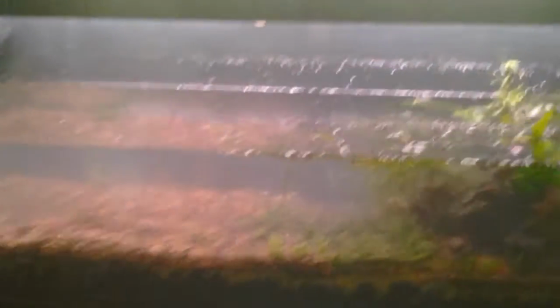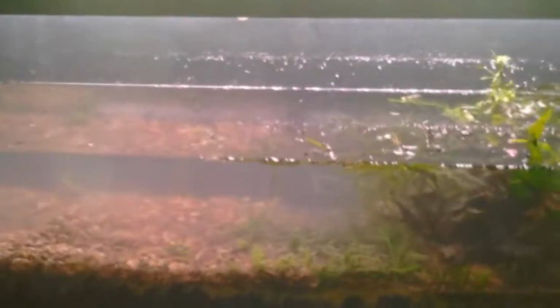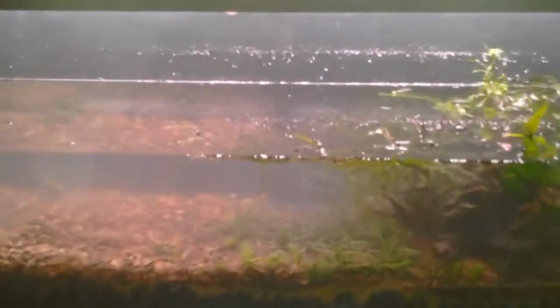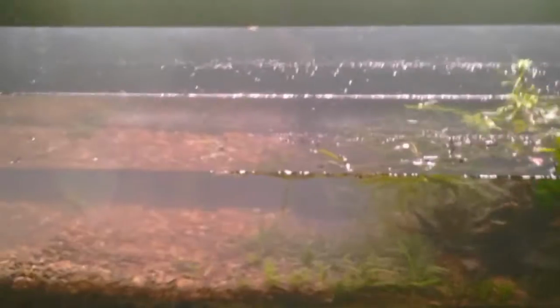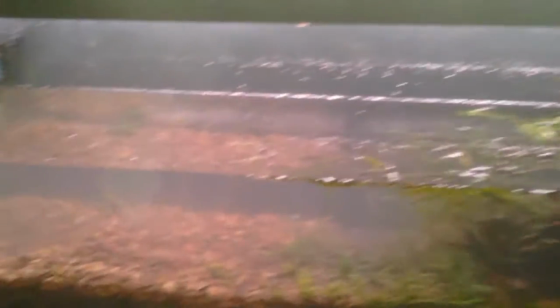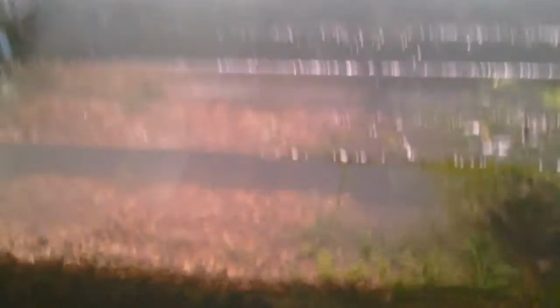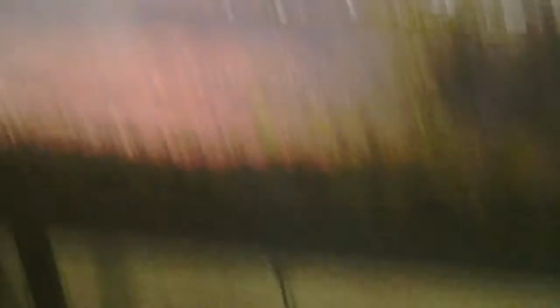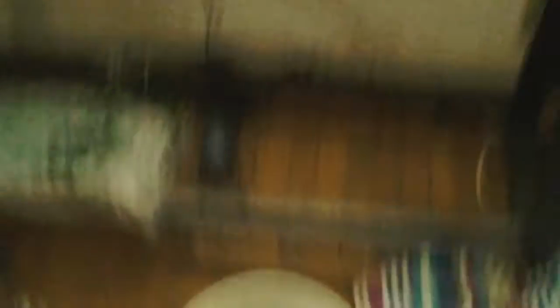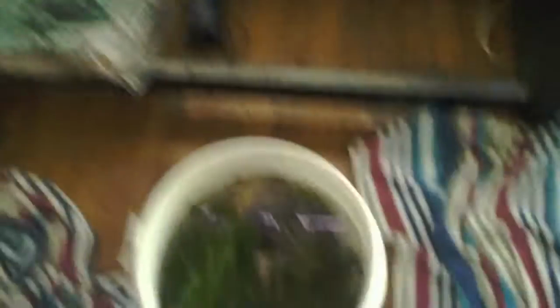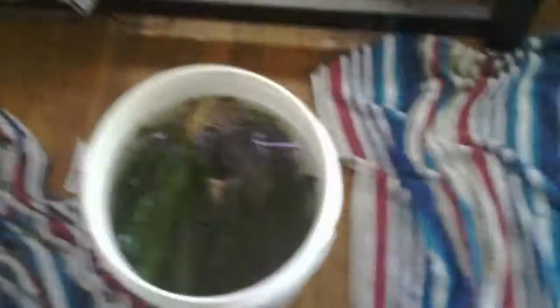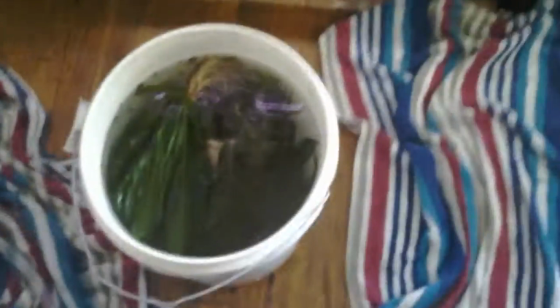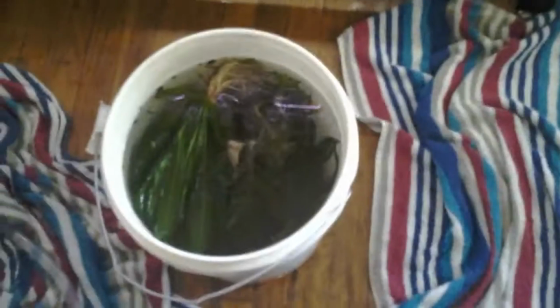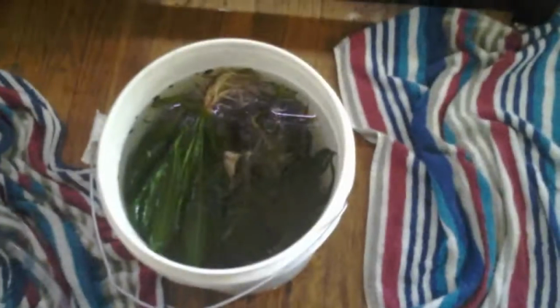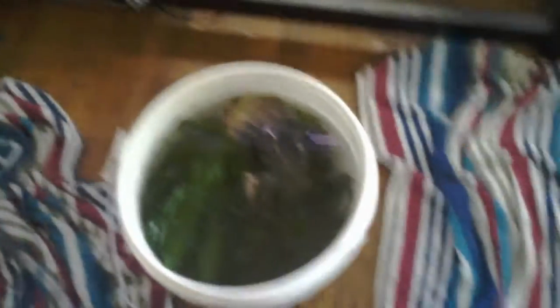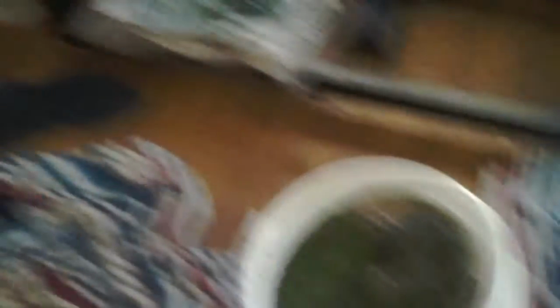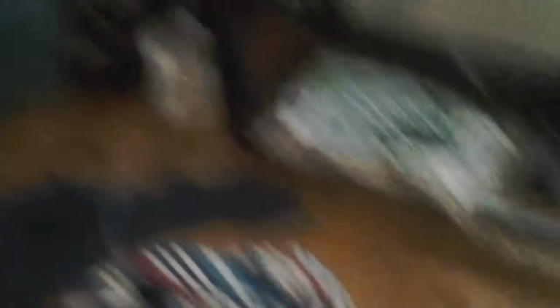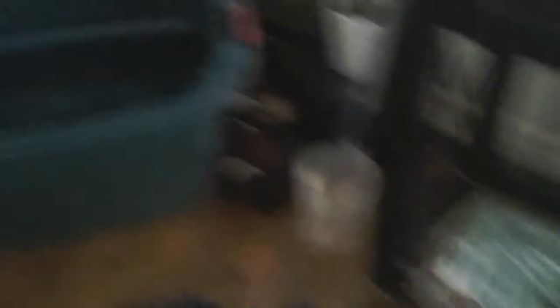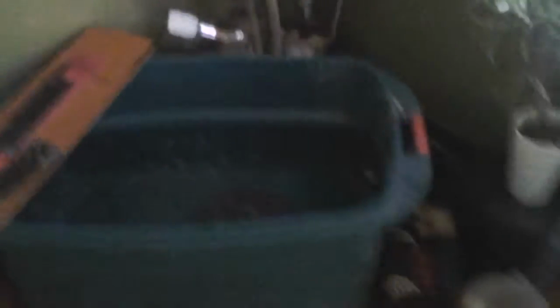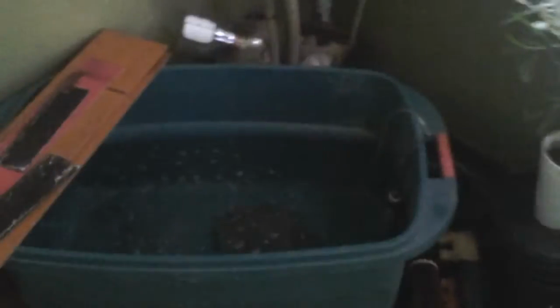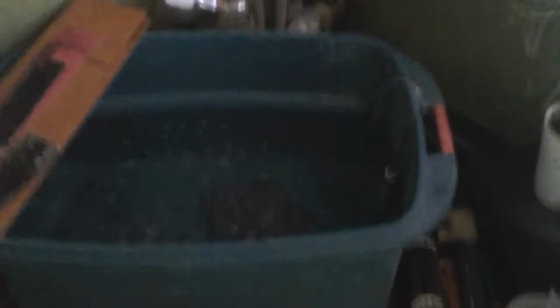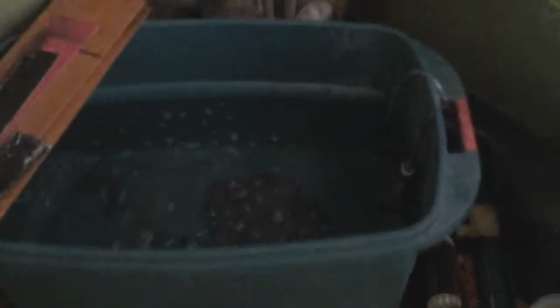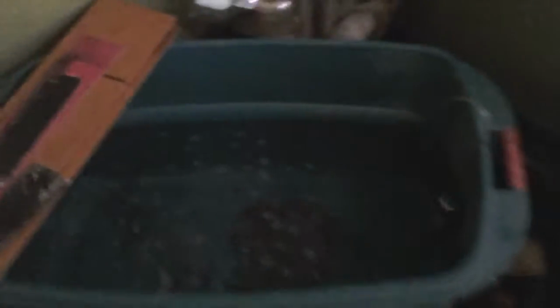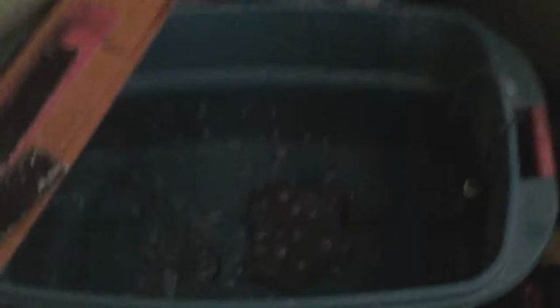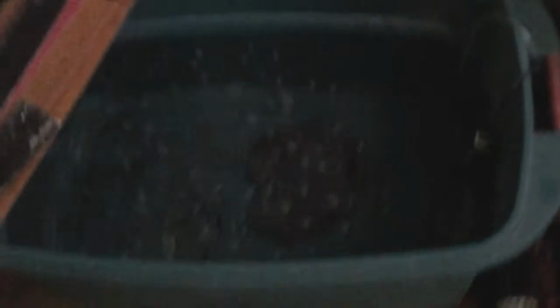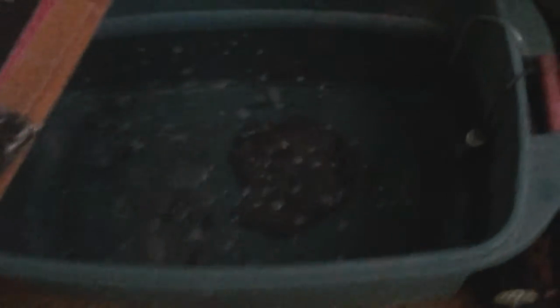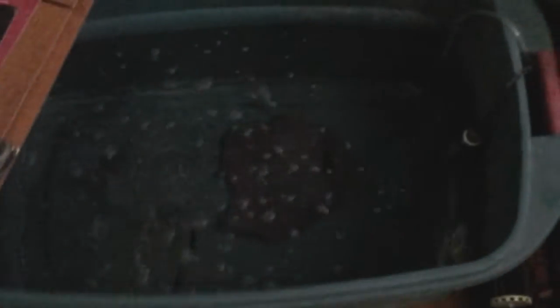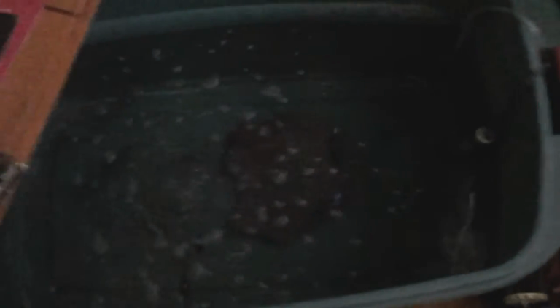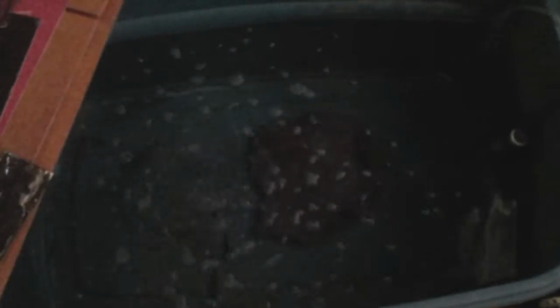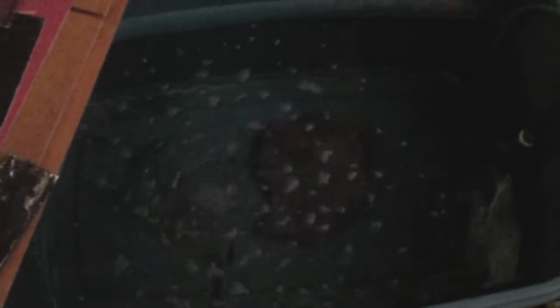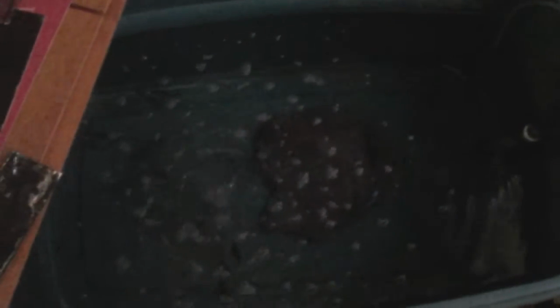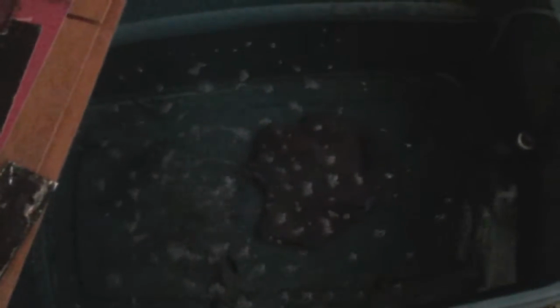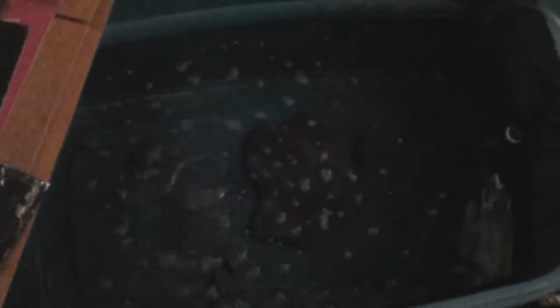Got half the plants out of the tank, got them in a bucket, and the fish are over here in the quarantine tank.